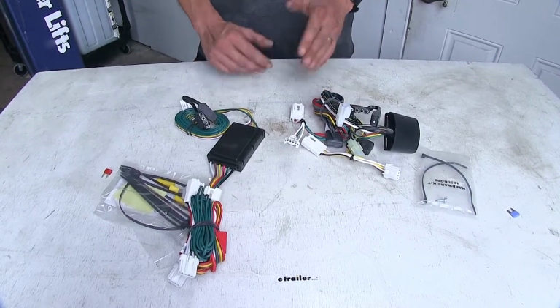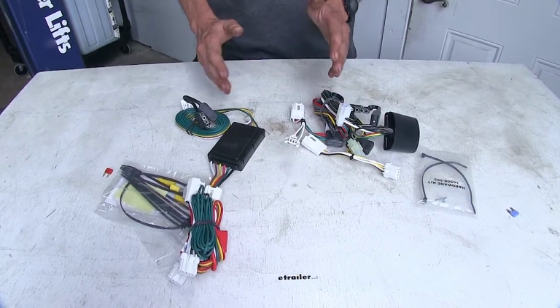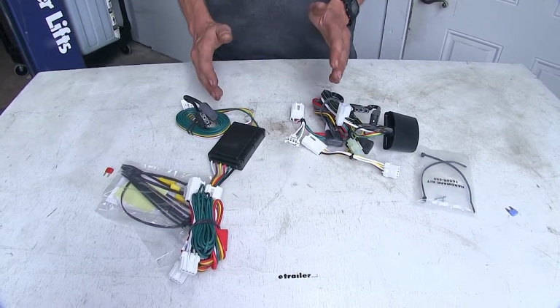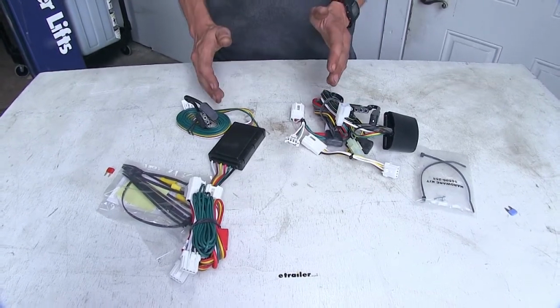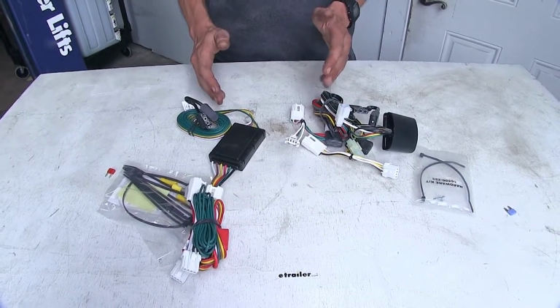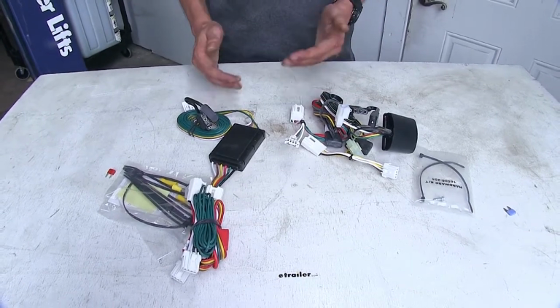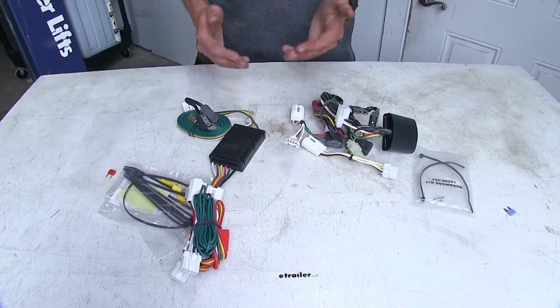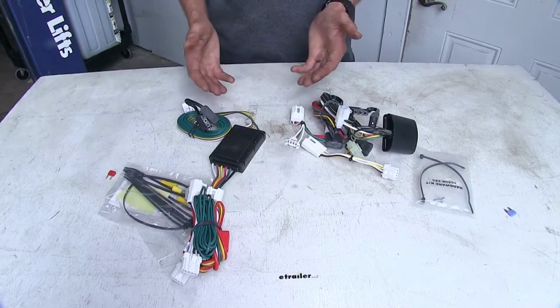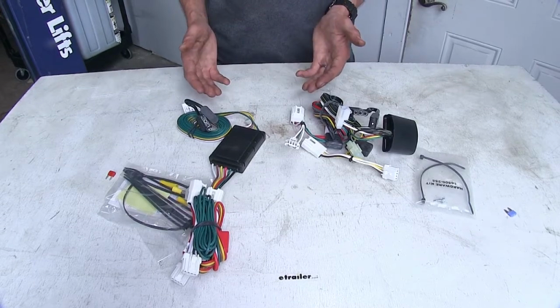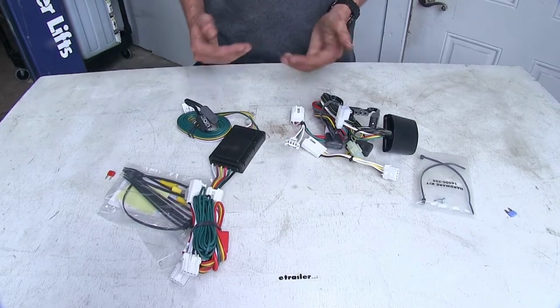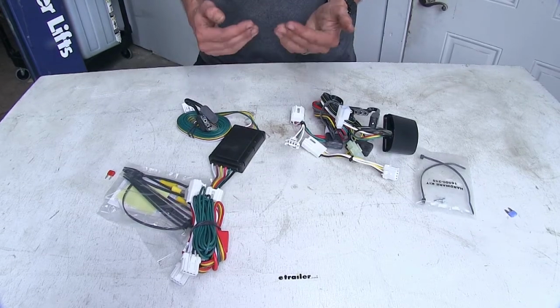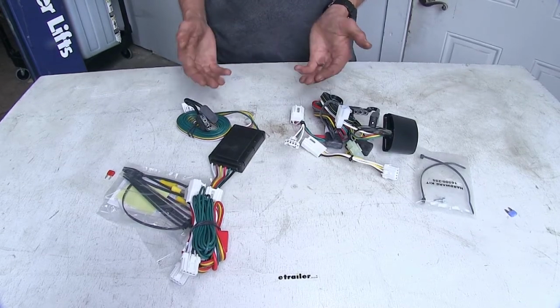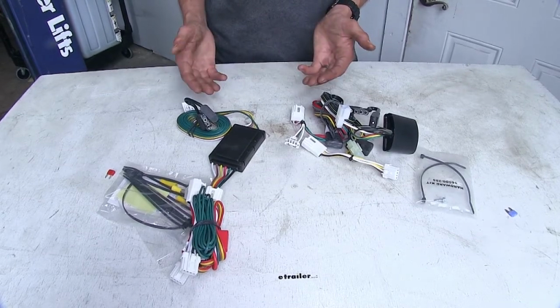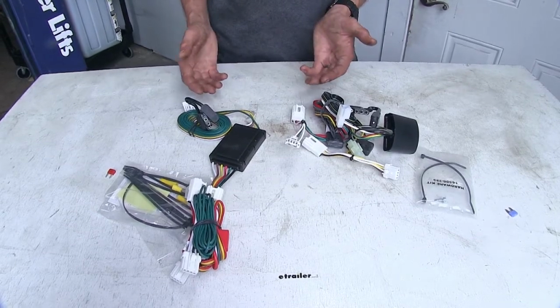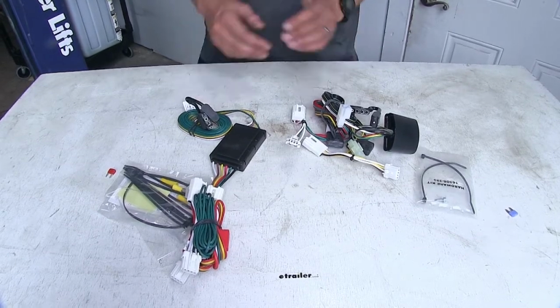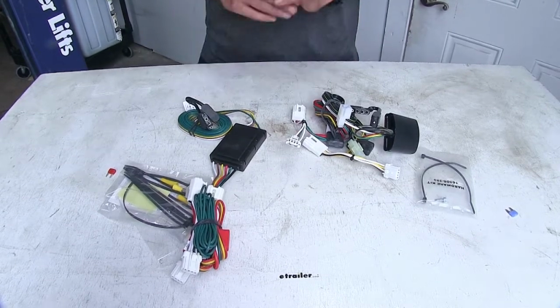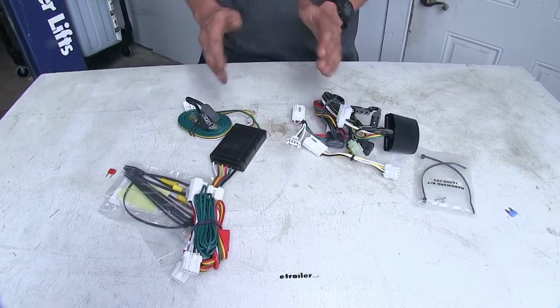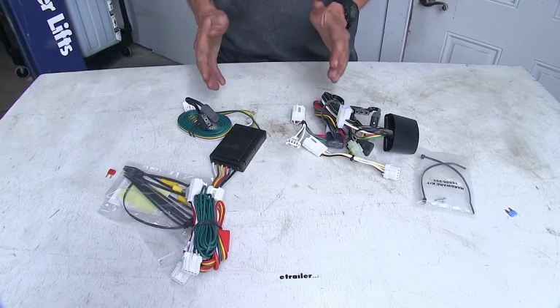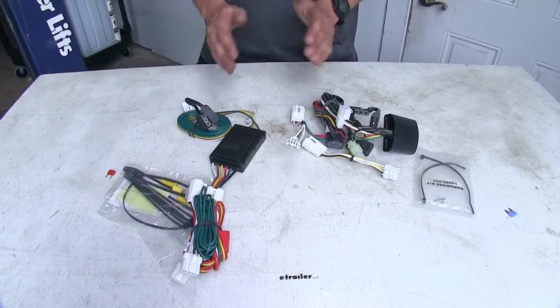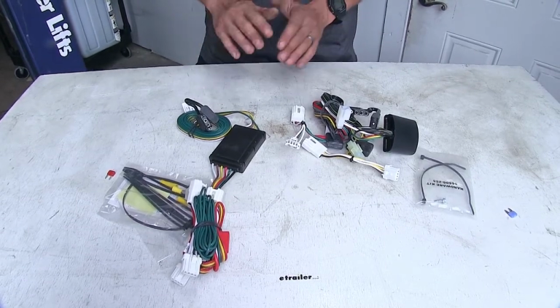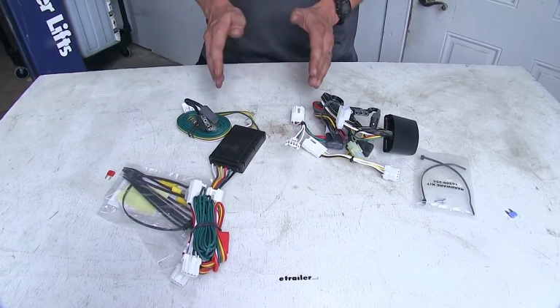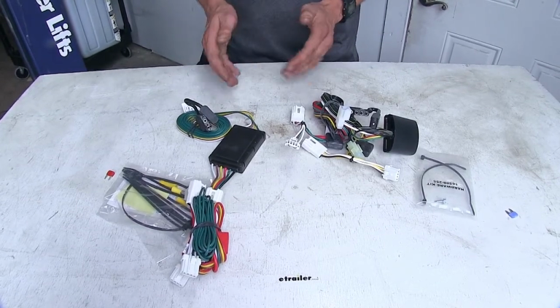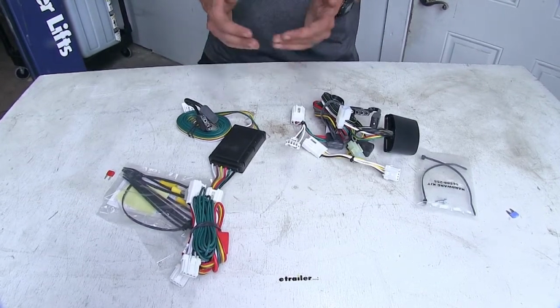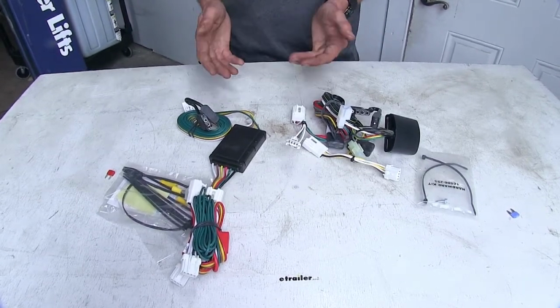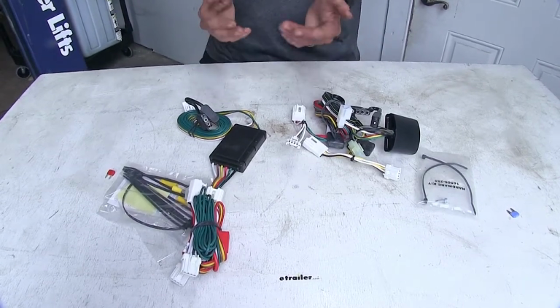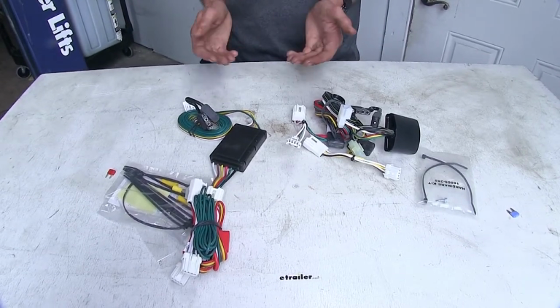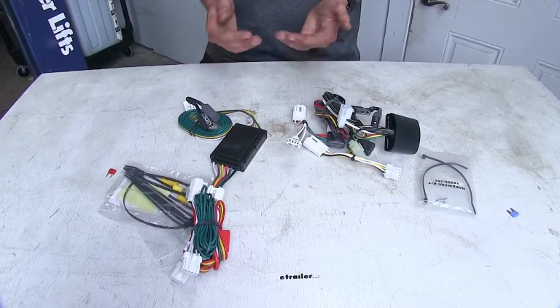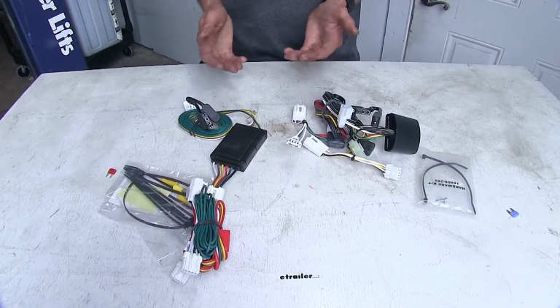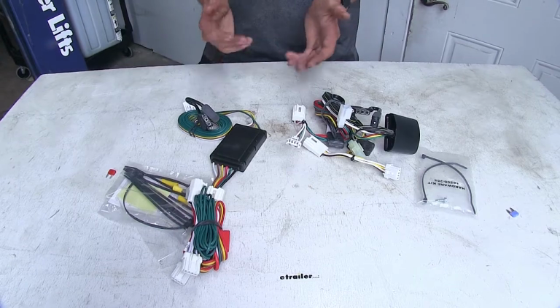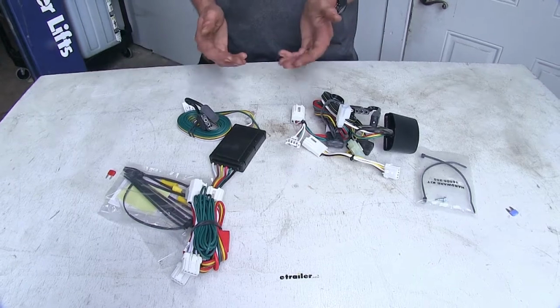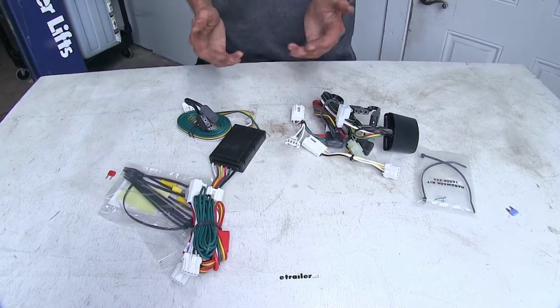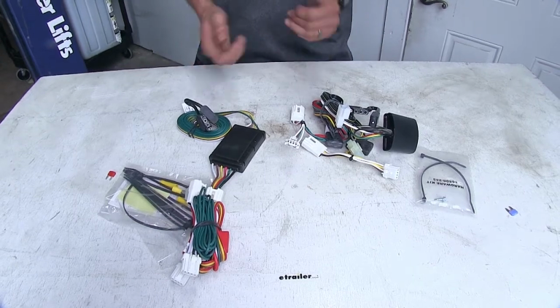Of both these wiring harnesses, if we're towing a small trailer that has LED lights, we really shouldn't have any problems because LED lights draw significantly less power.